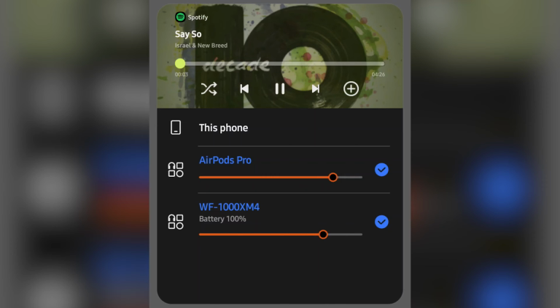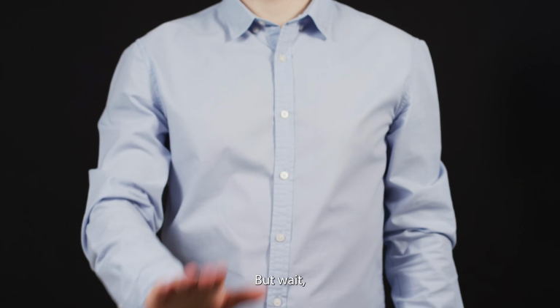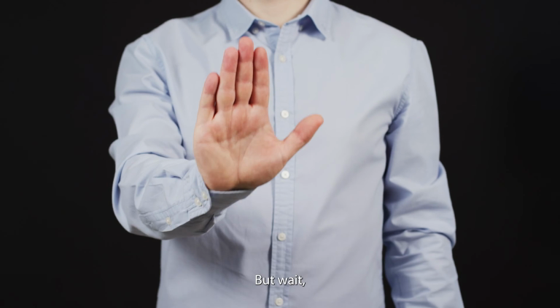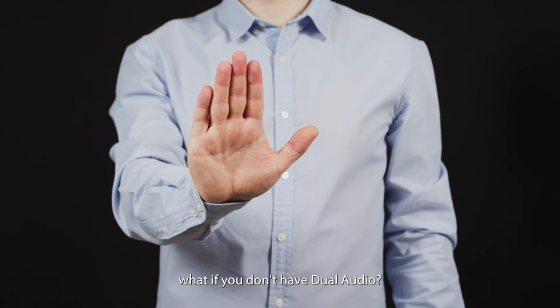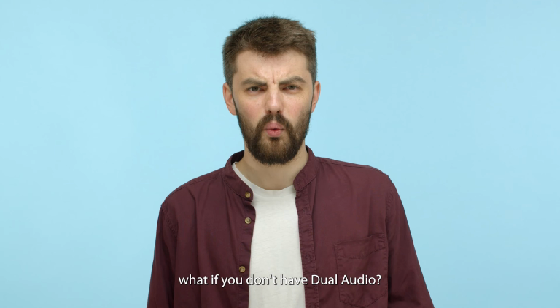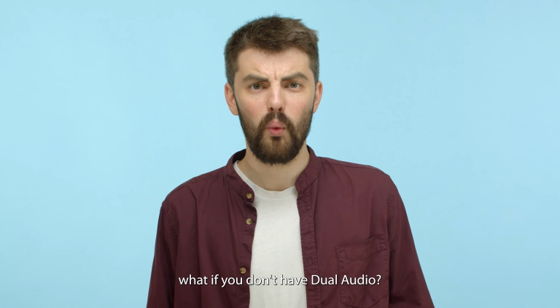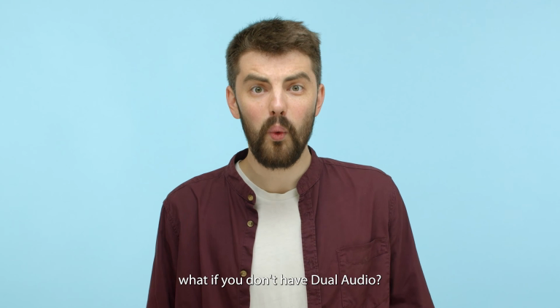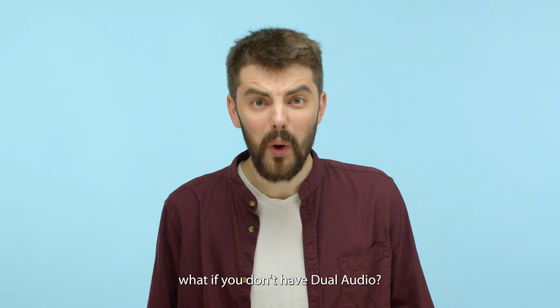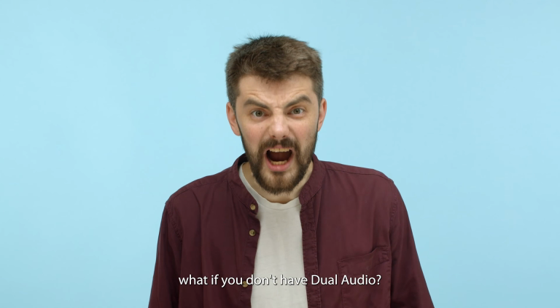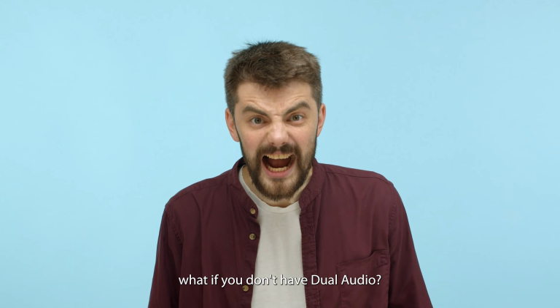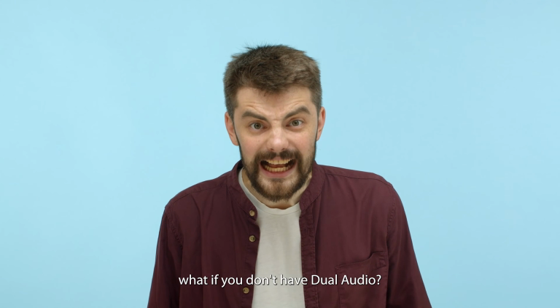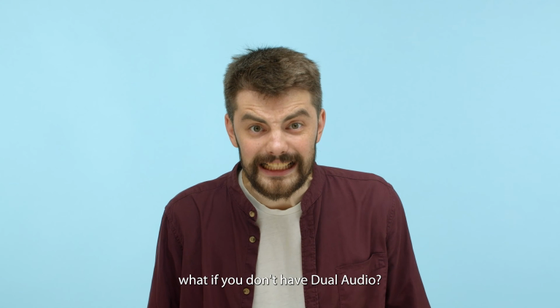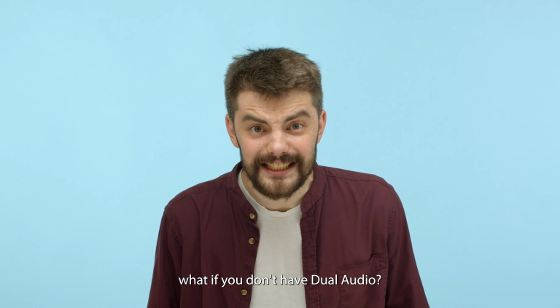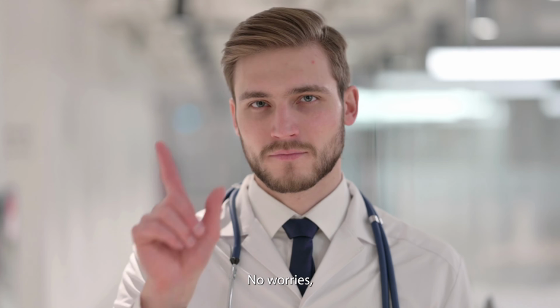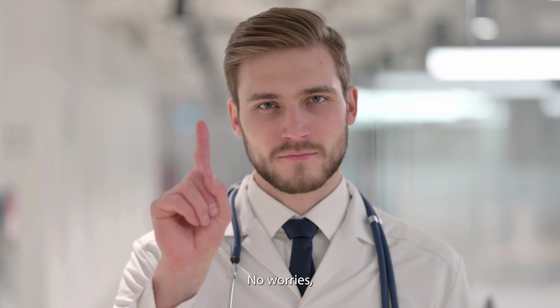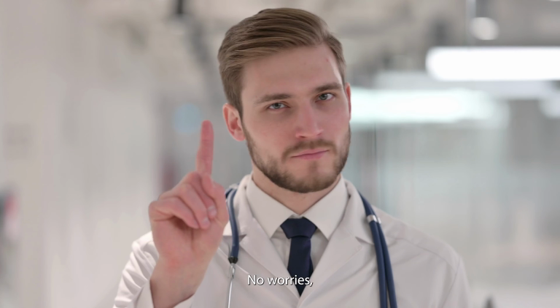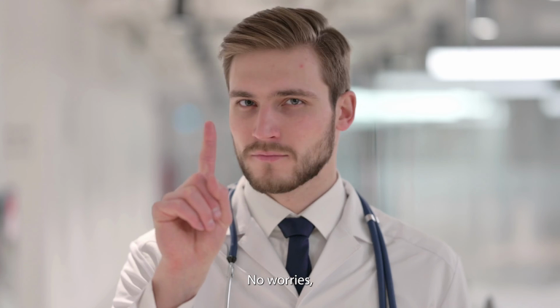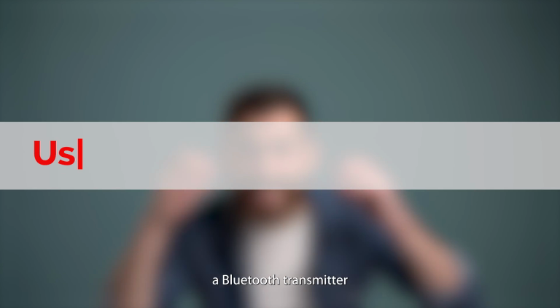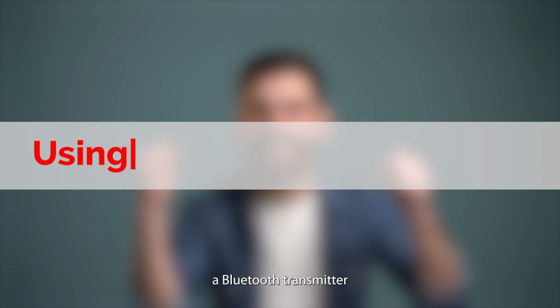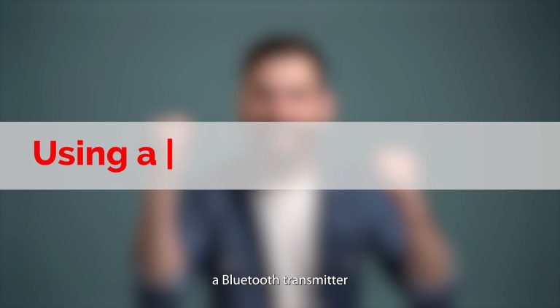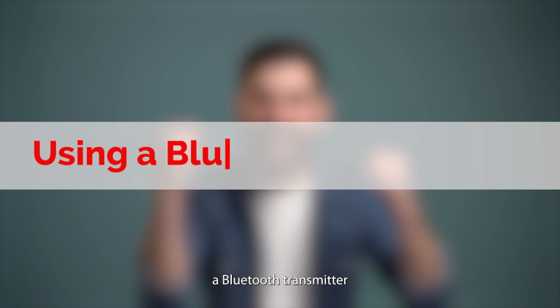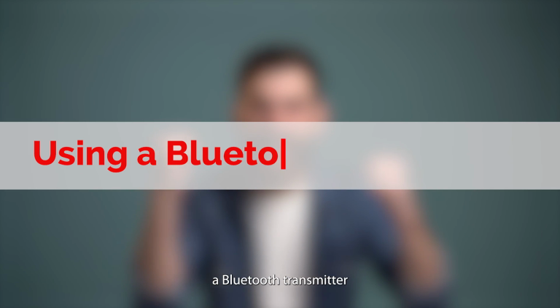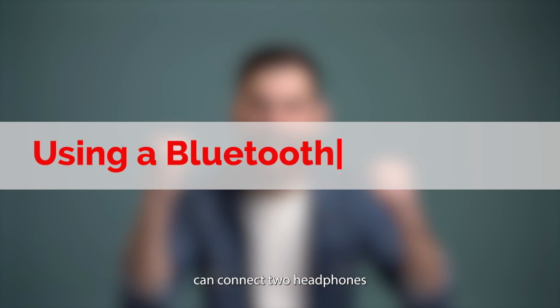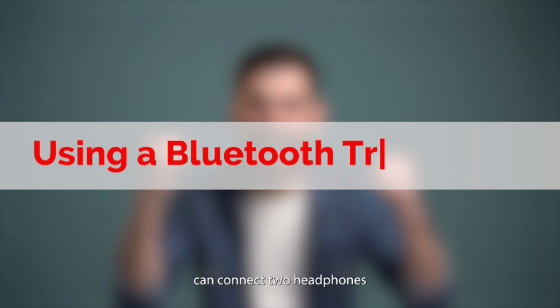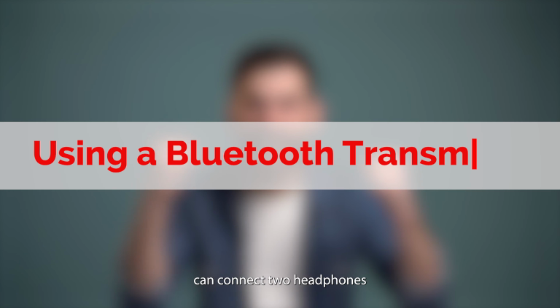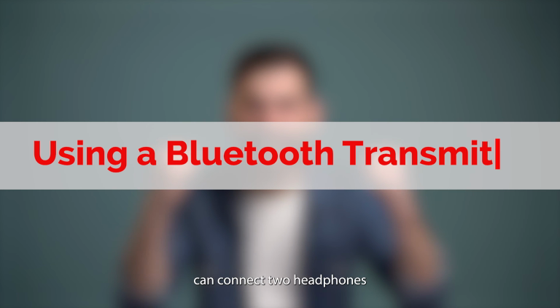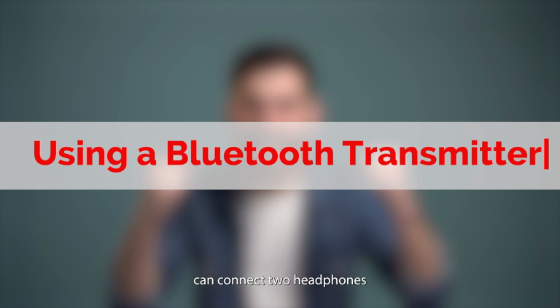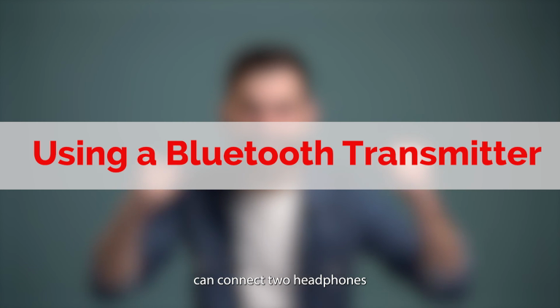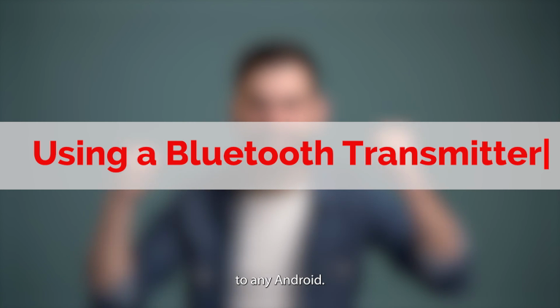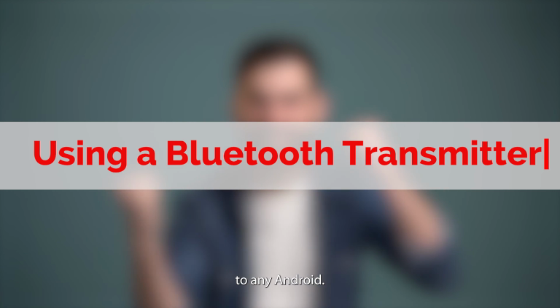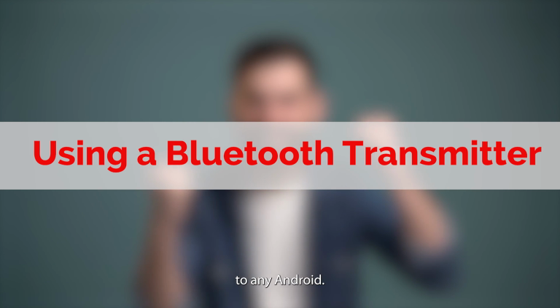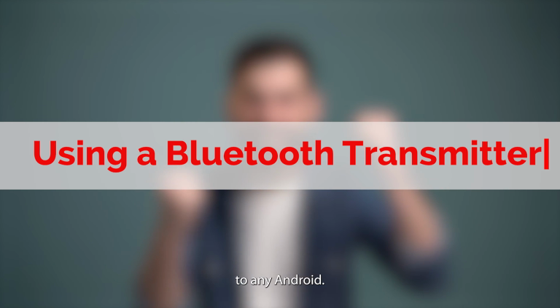But wait — what if you don't have dual audio? No worries. A Bluetooth transmitter can connect two headphones to any Android device.